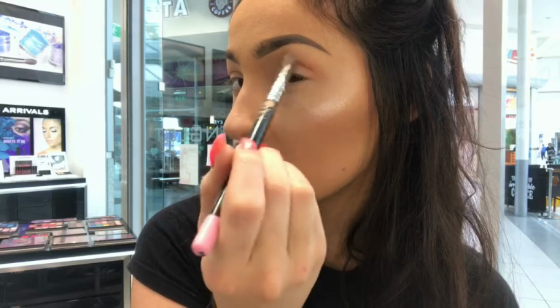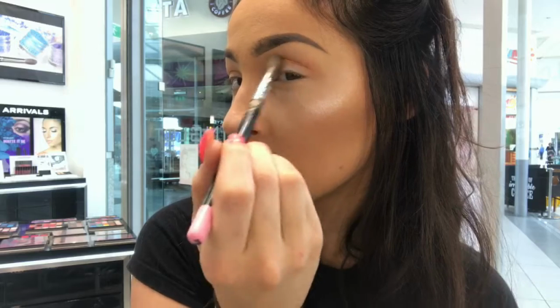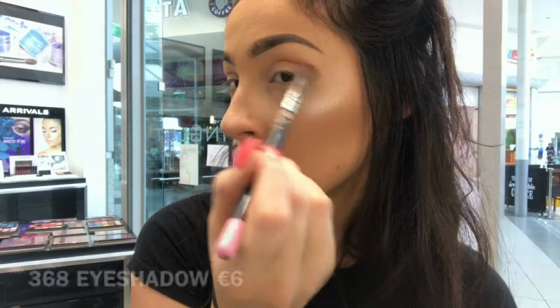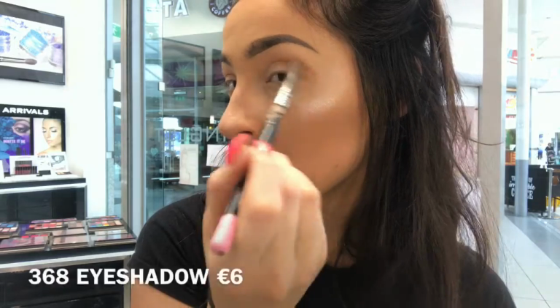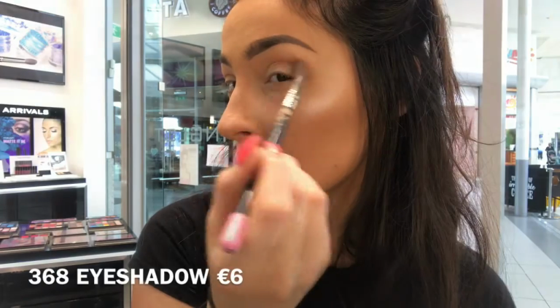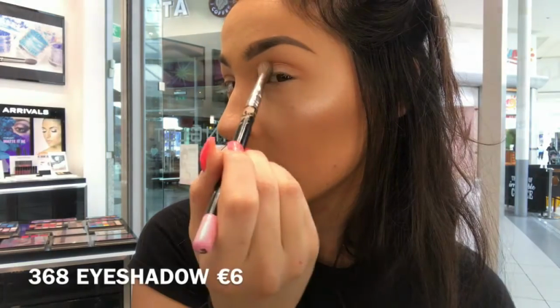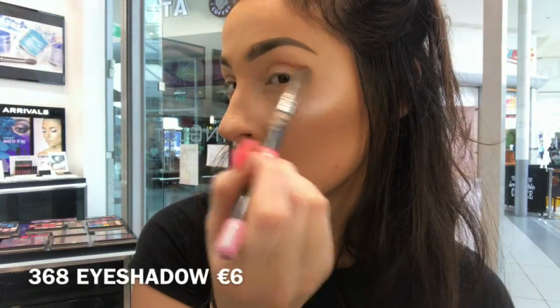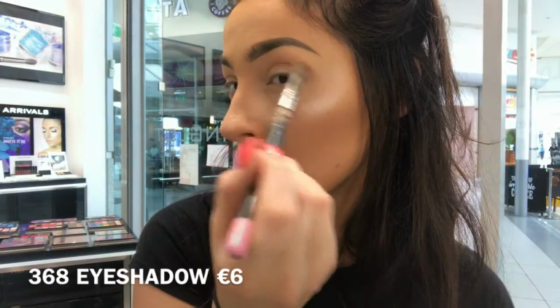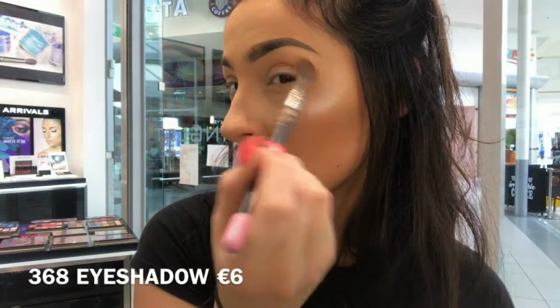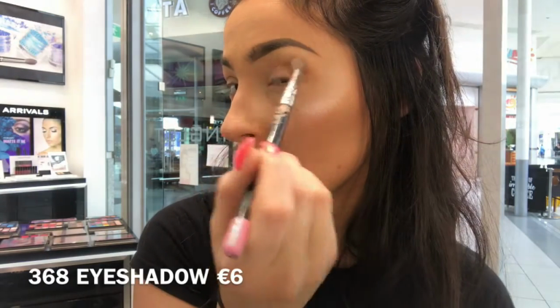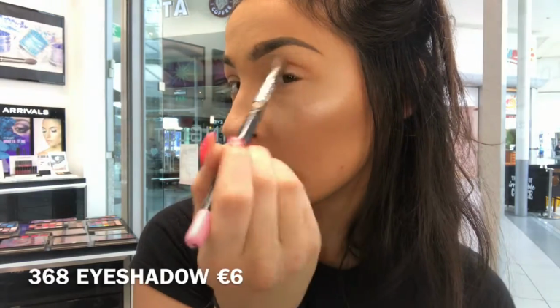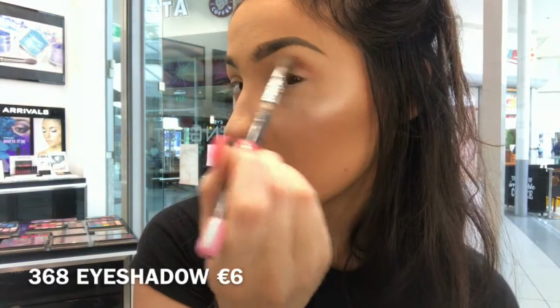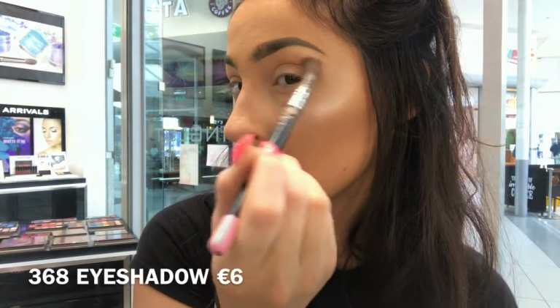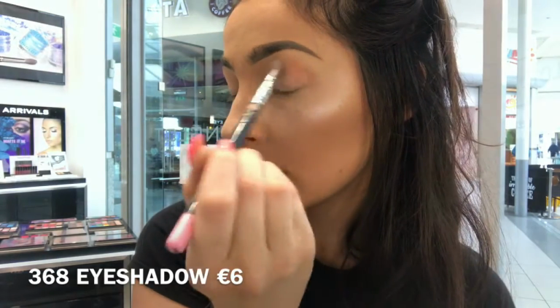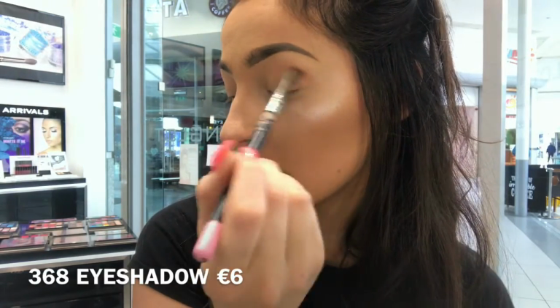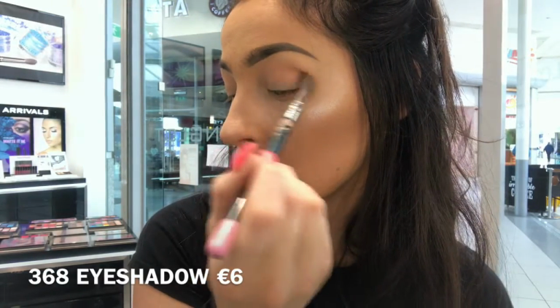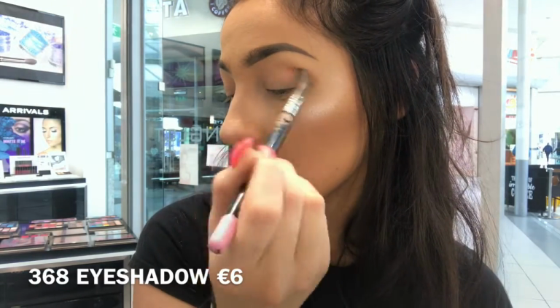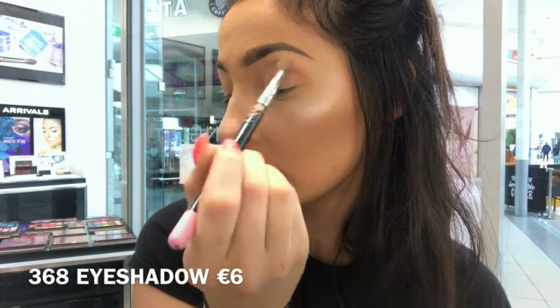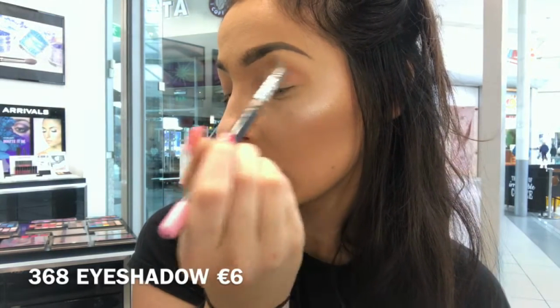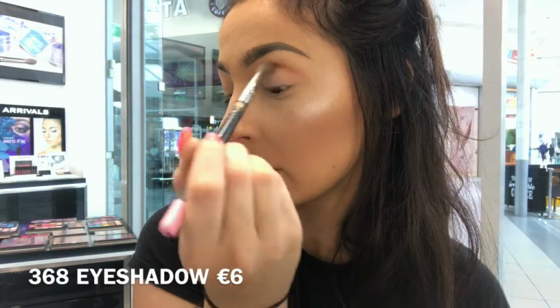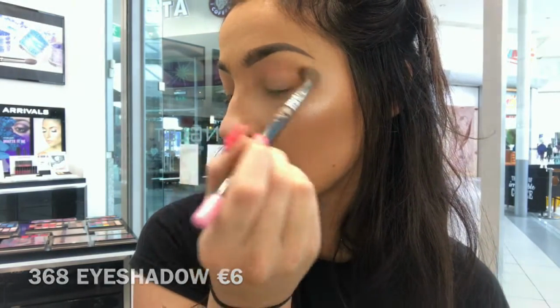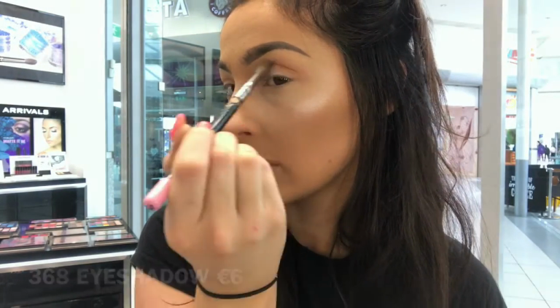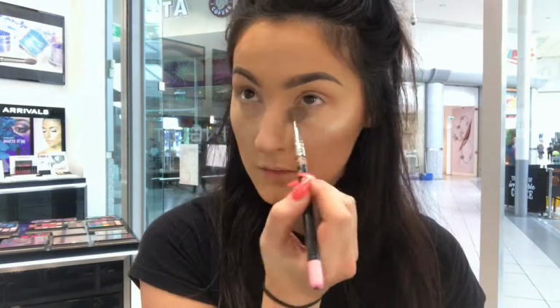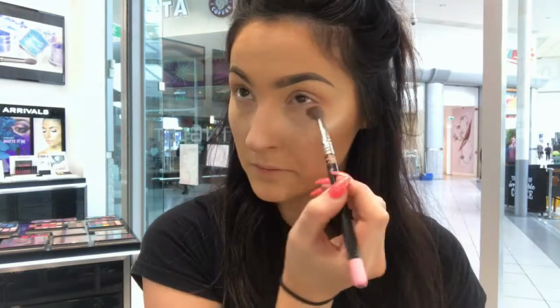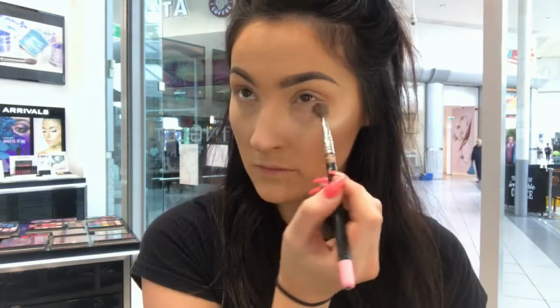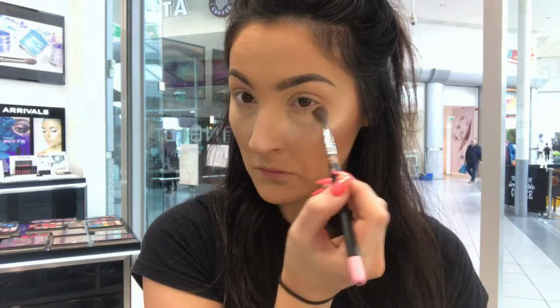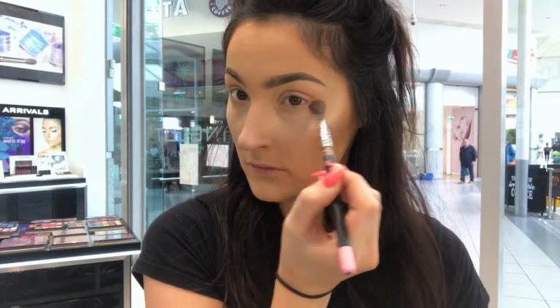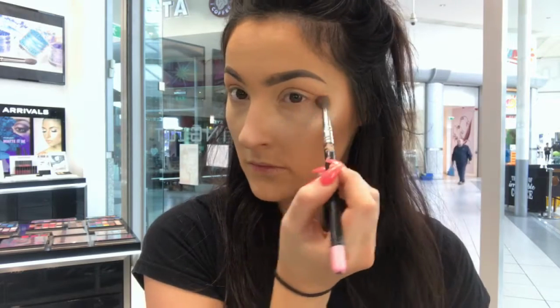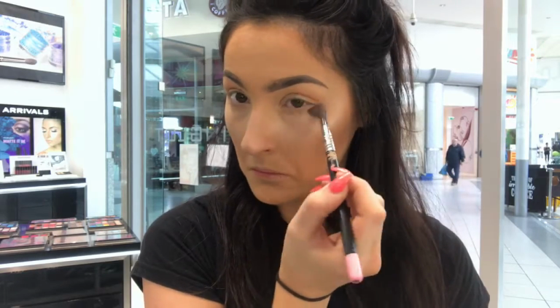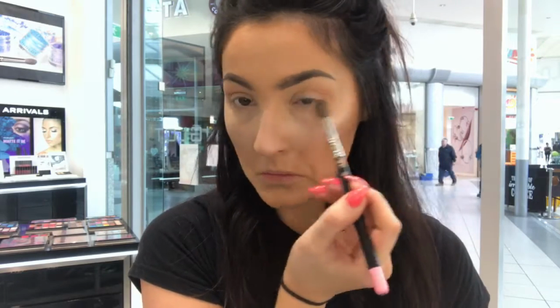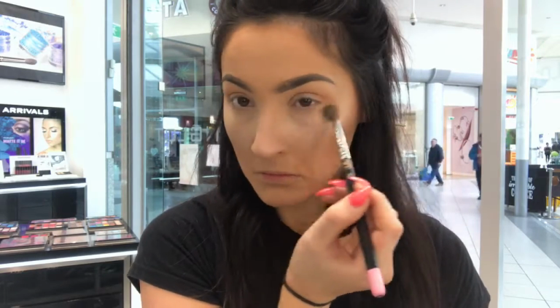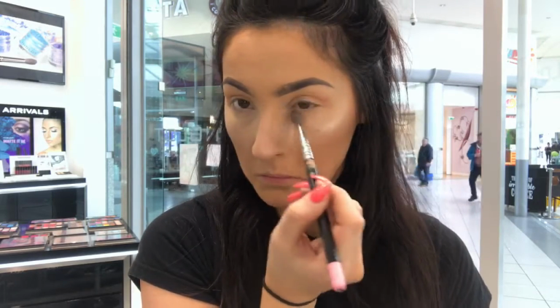I'm starting off taking shade 368 and just buffing that through my face. I'm also going to put this on my bottom lid just to mirror what's on top.